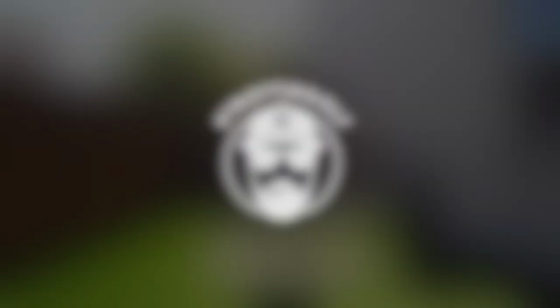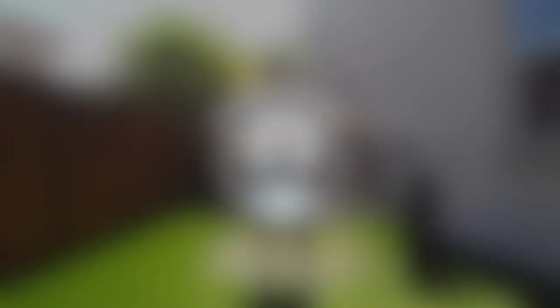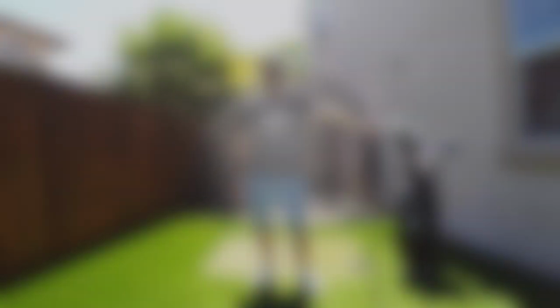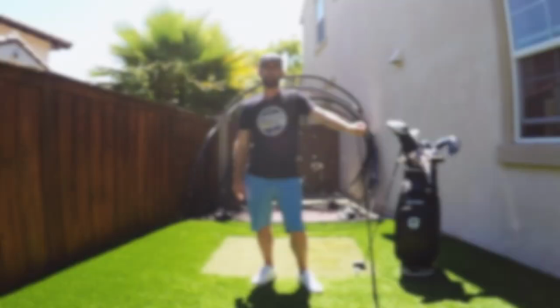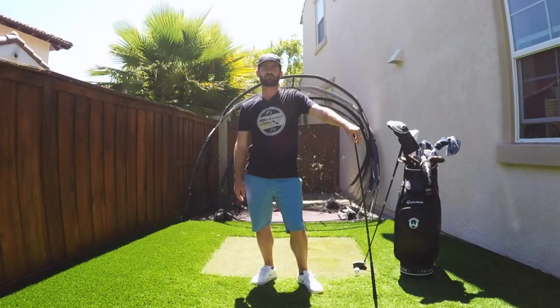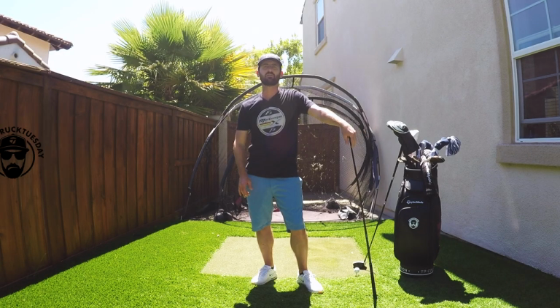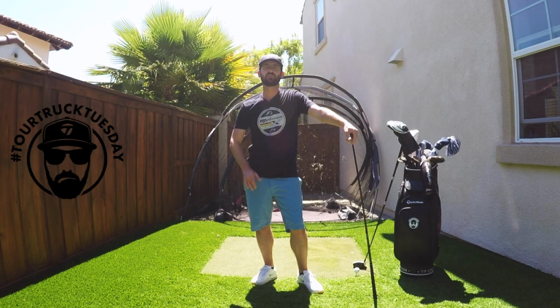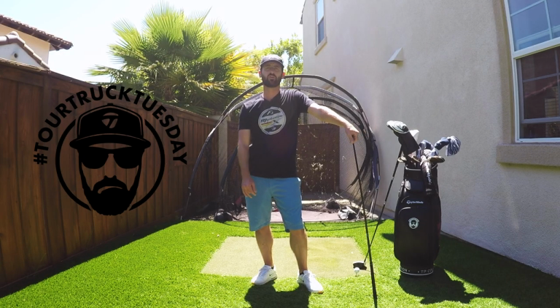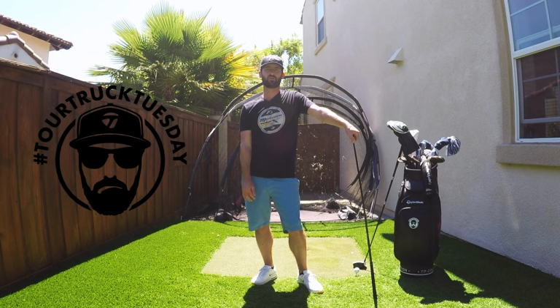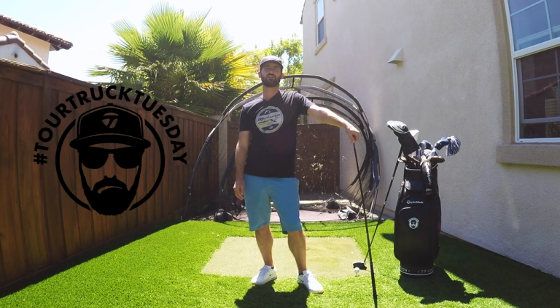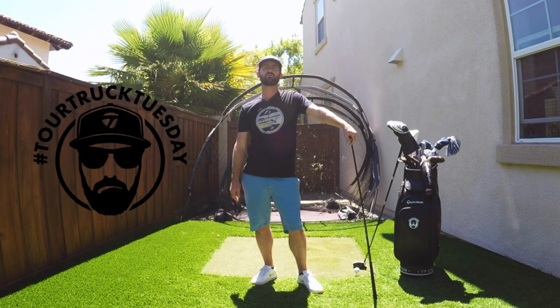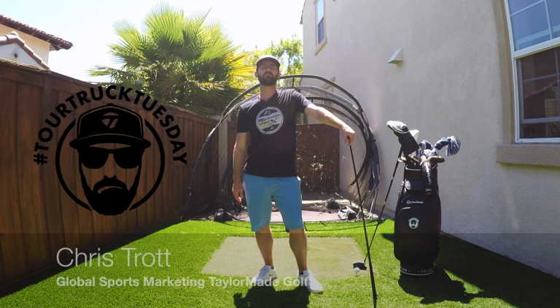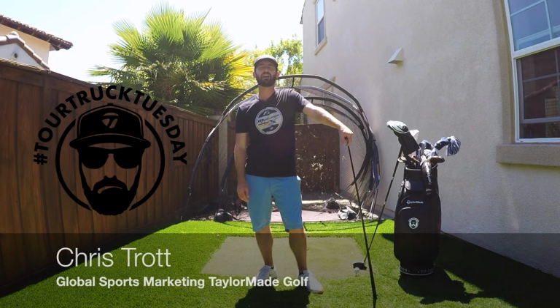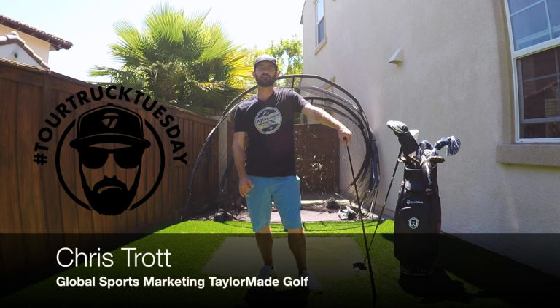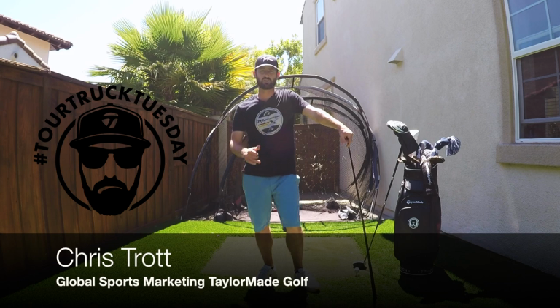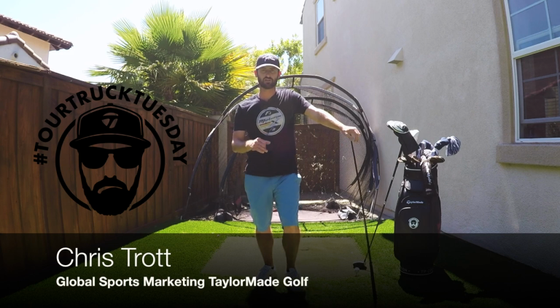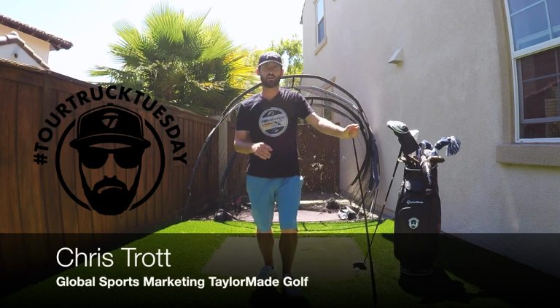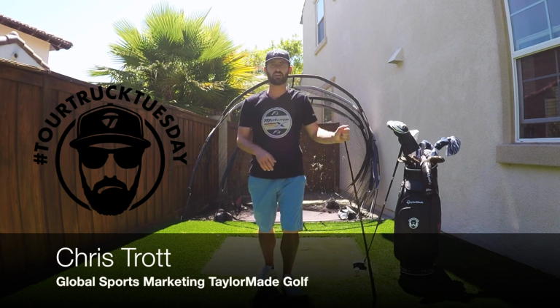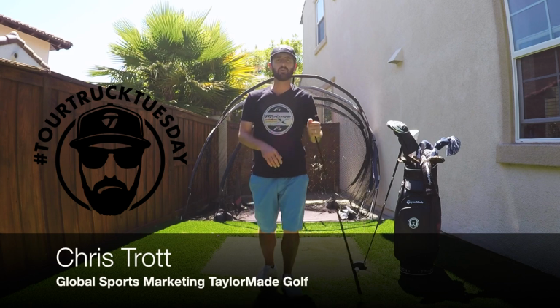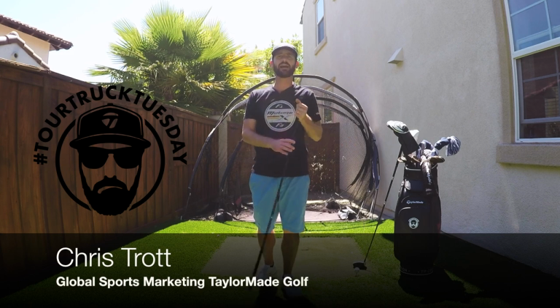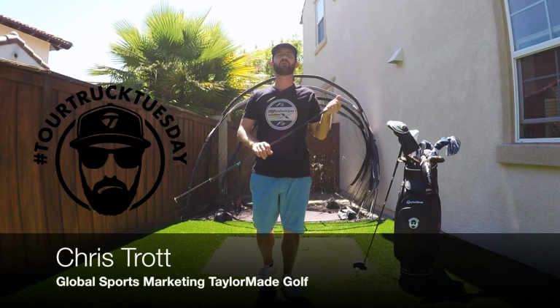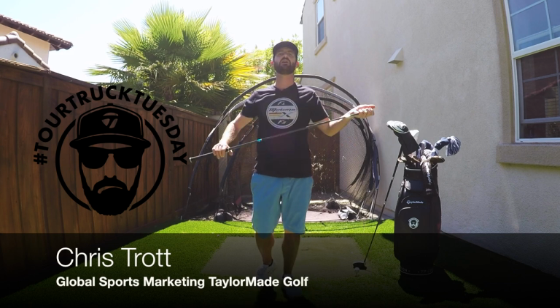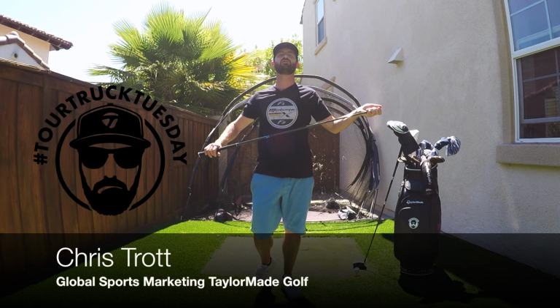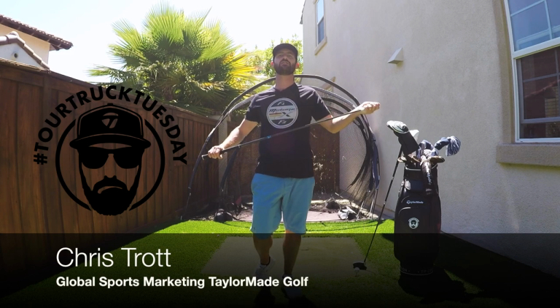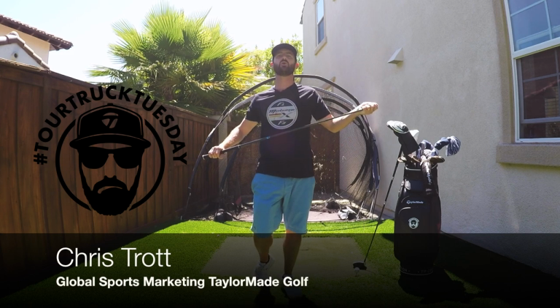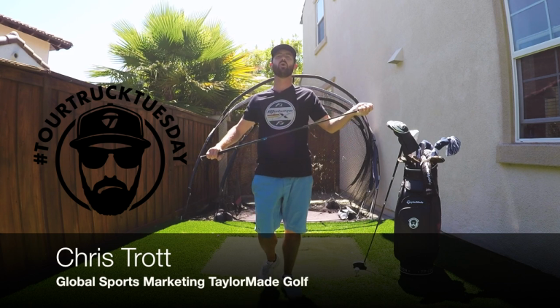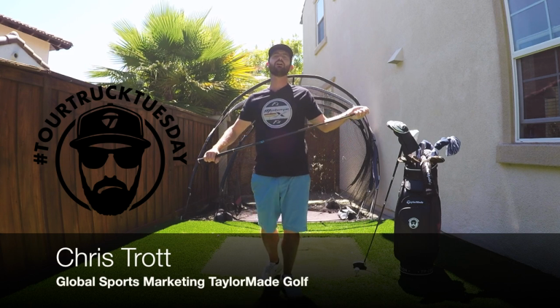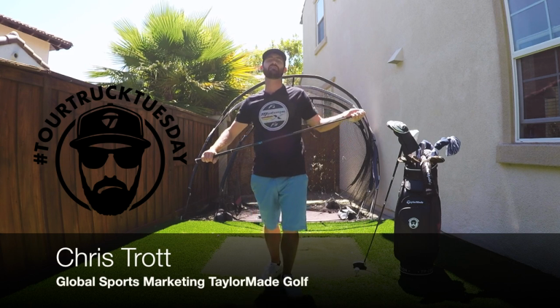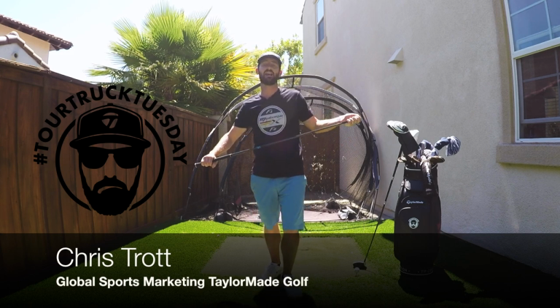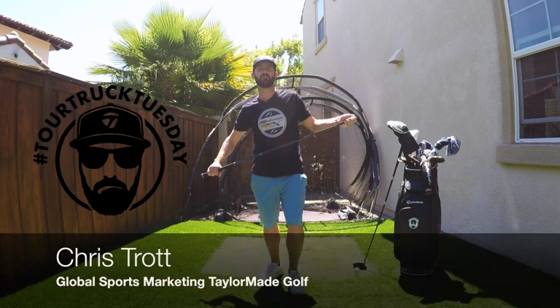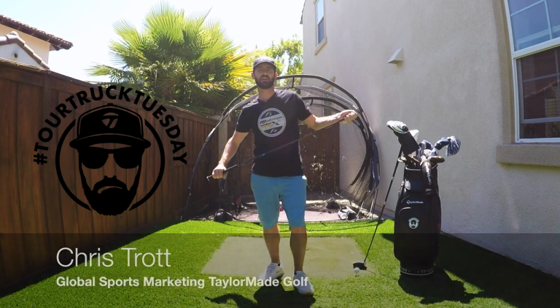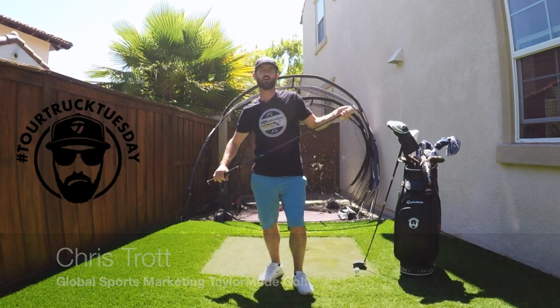Hey guys, welcome to Tour Truck Tuesday. My name is Chris Trott and I work out on the PGA Tour for TaylorMade Golf.